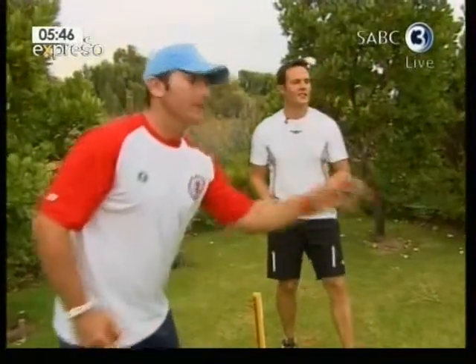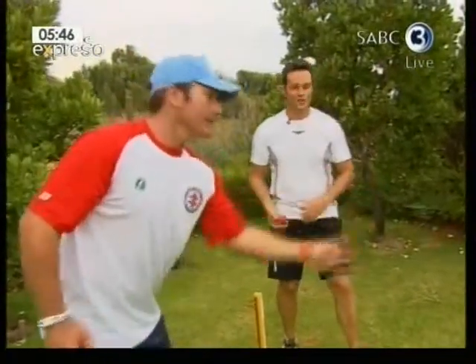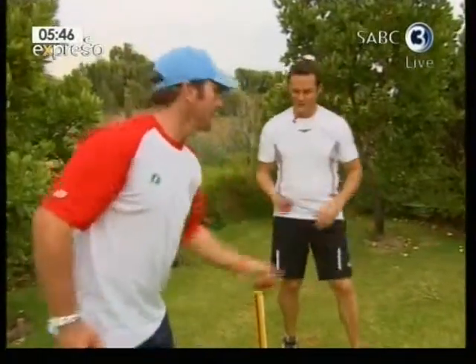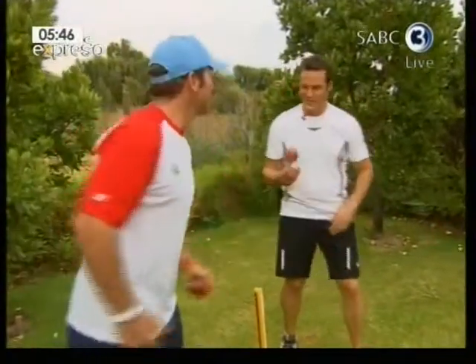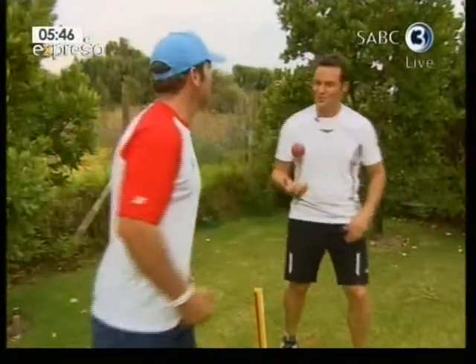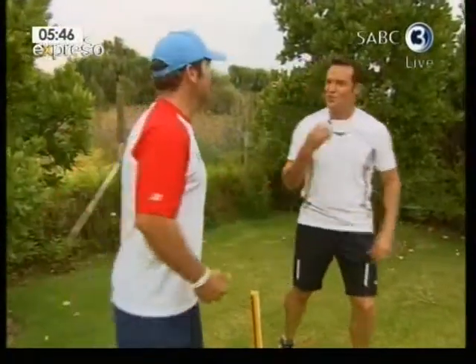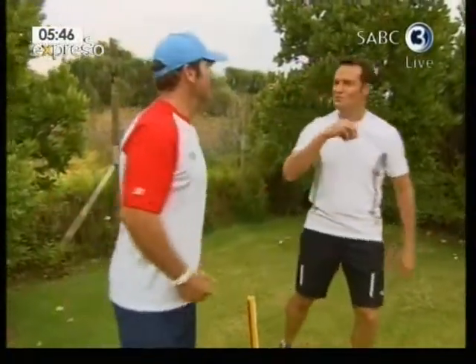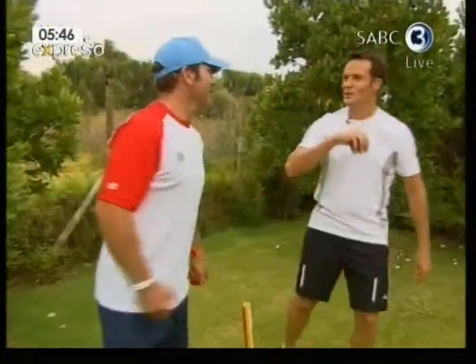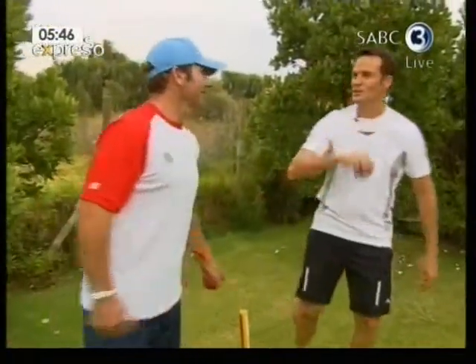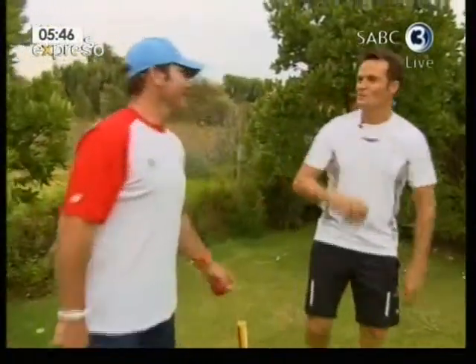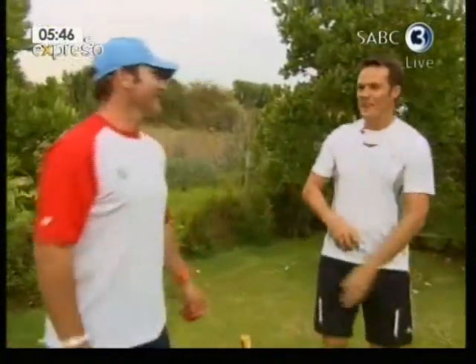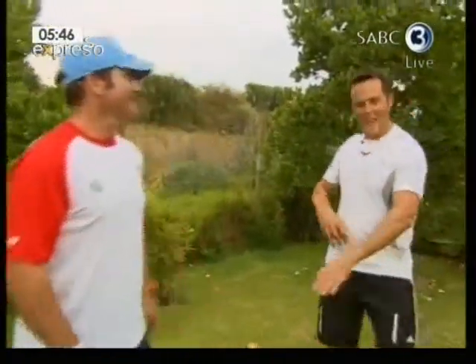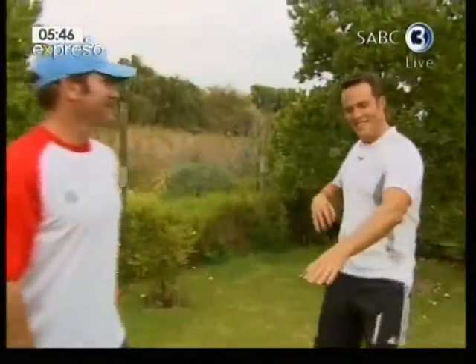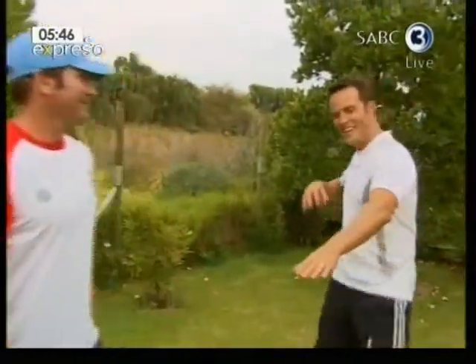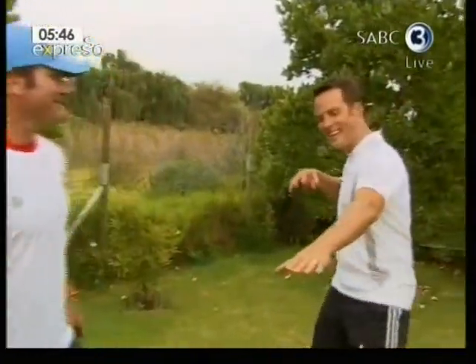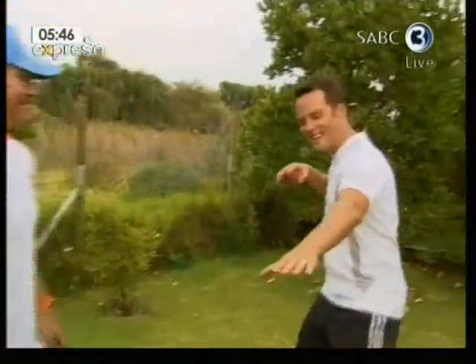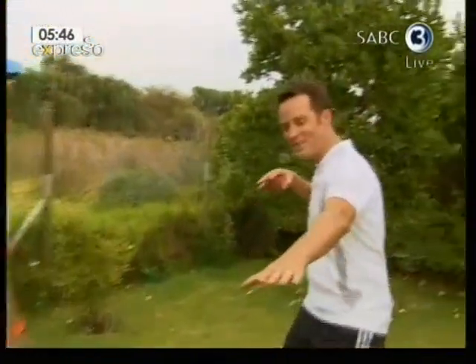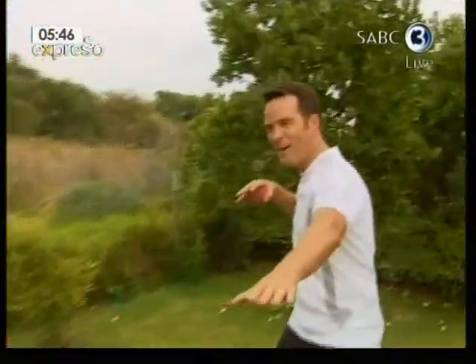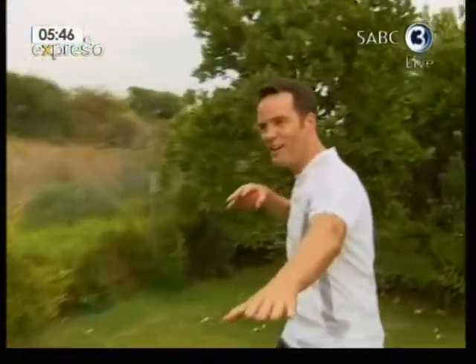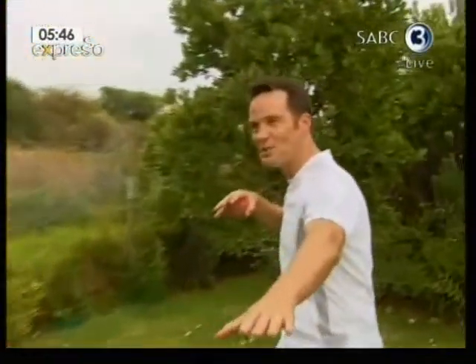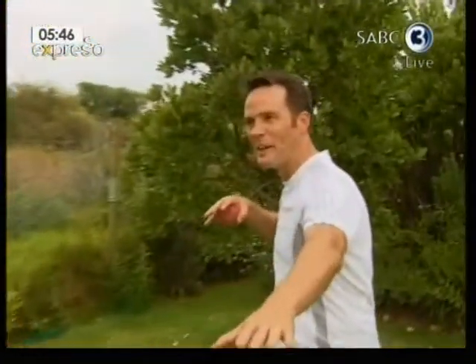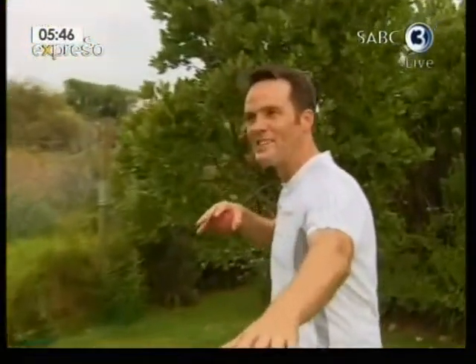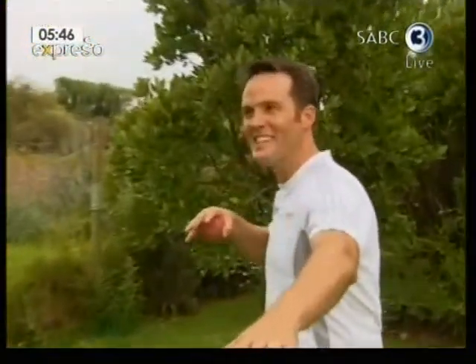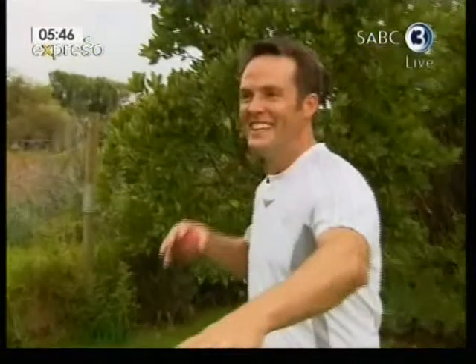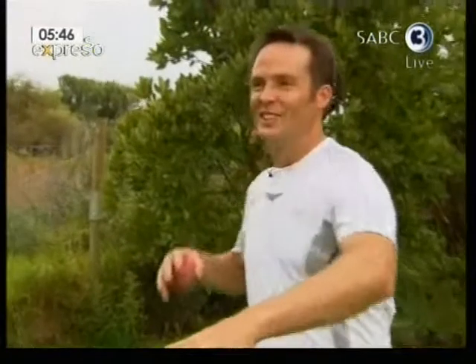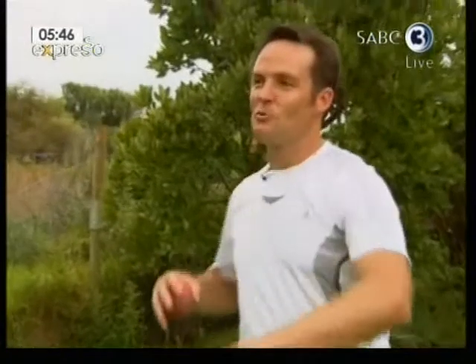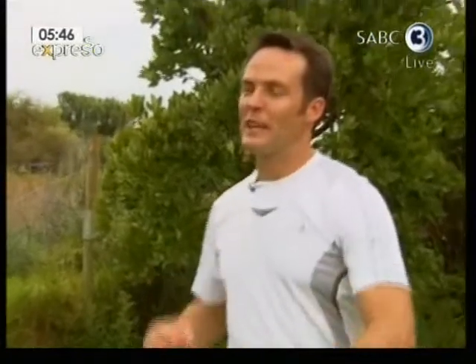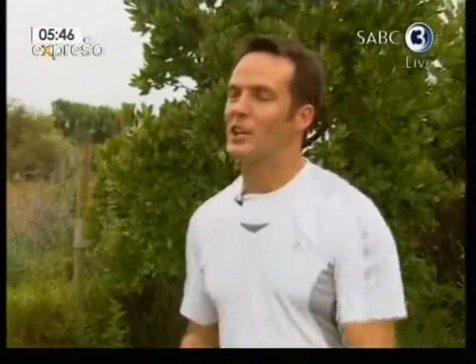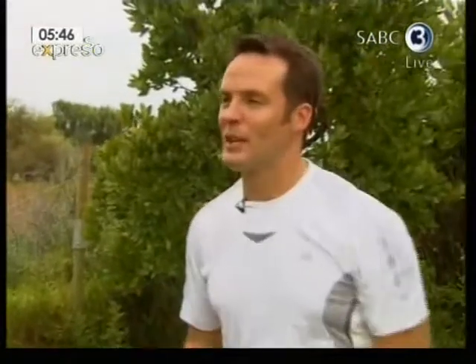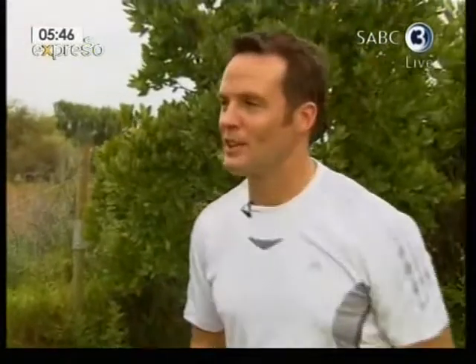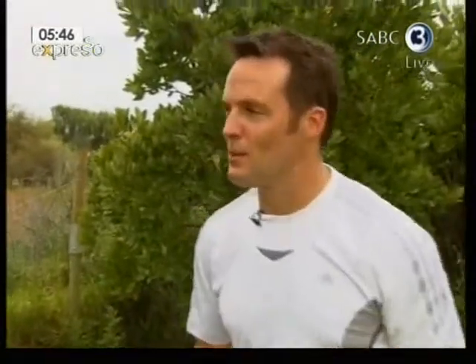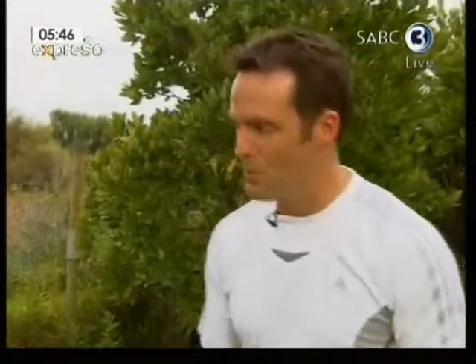Who could forget Jonty Rhodes, mid-air, taking out Inzamam-ul-Haq's wicket. Not regular cricket though.